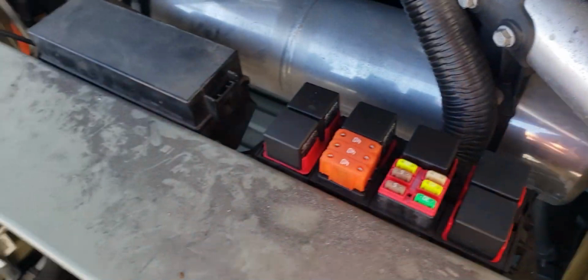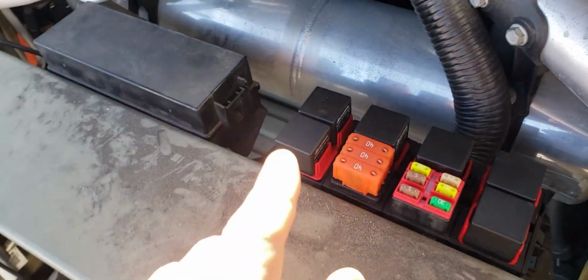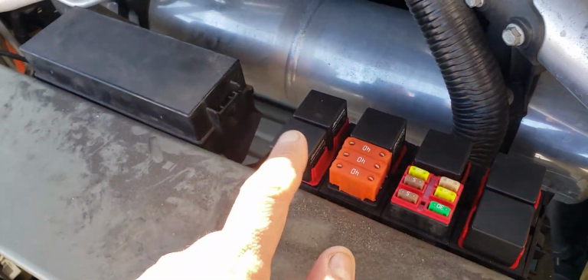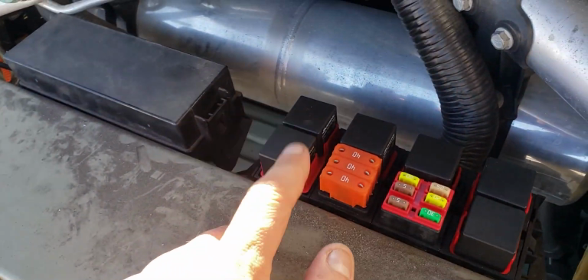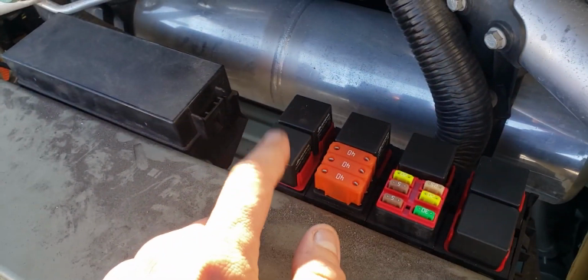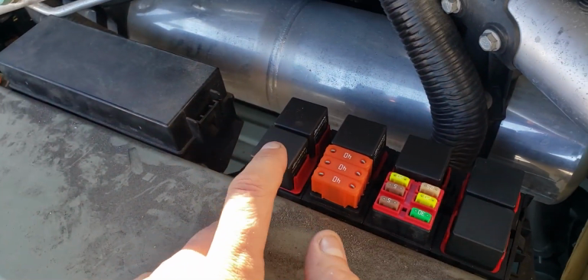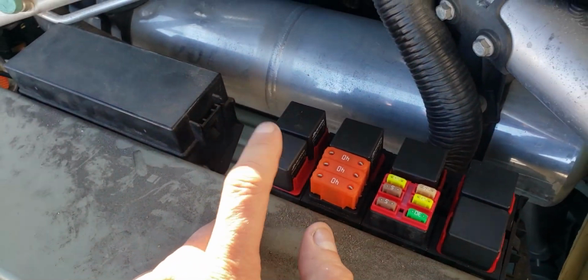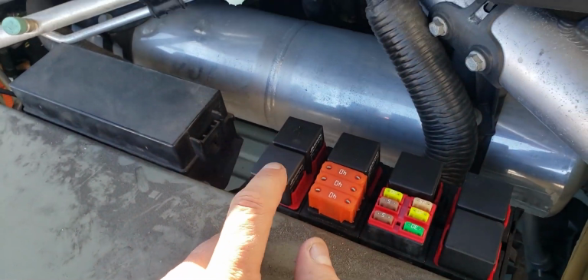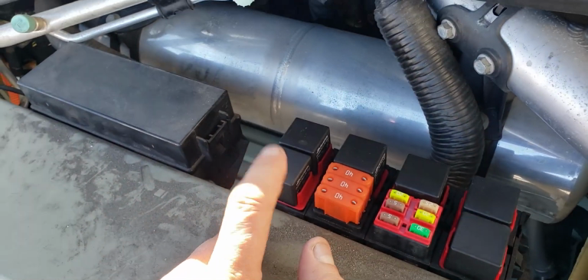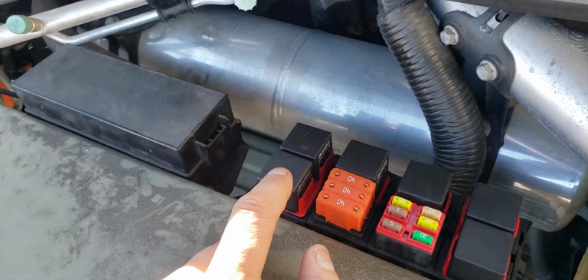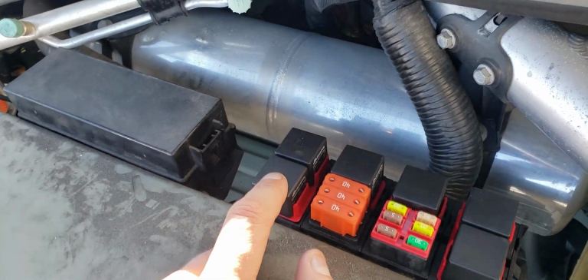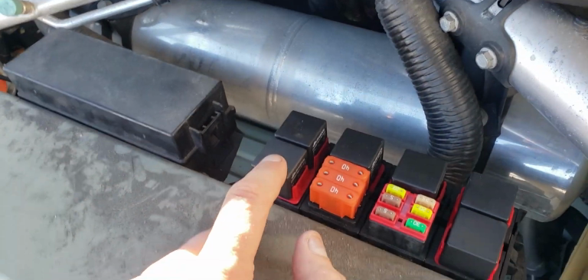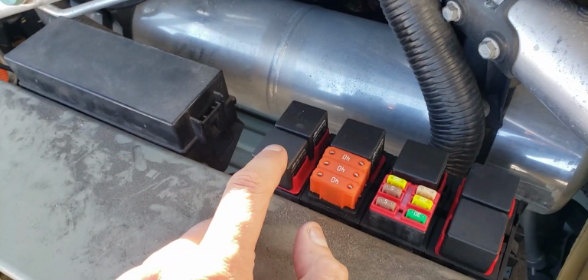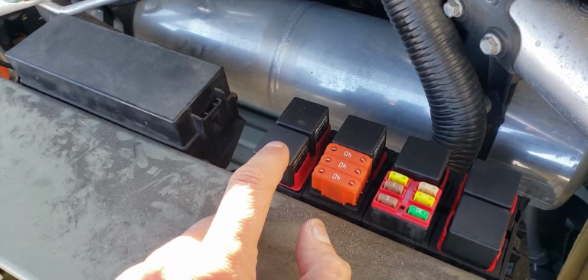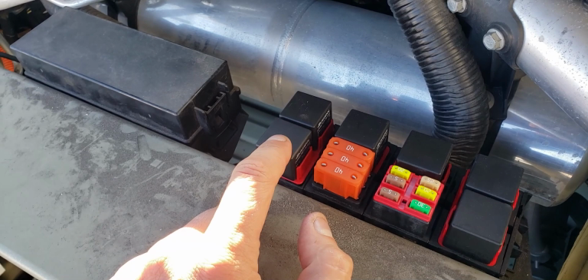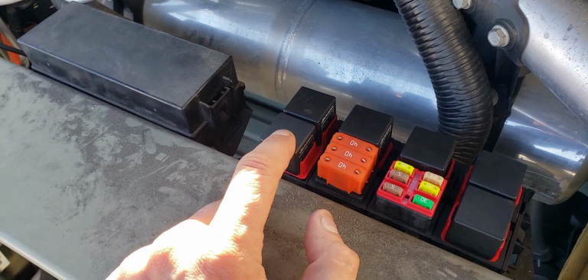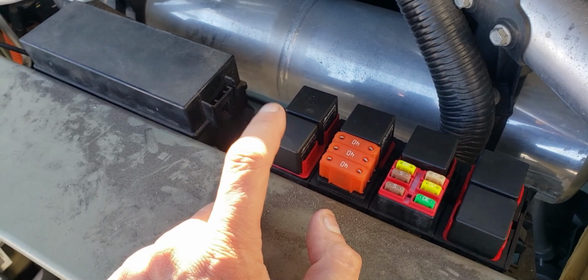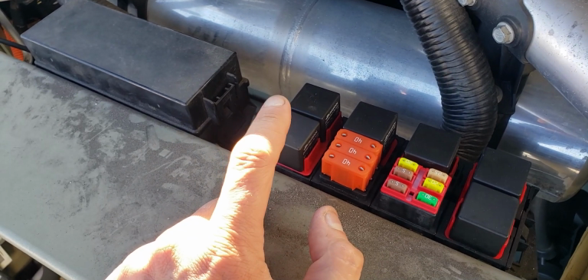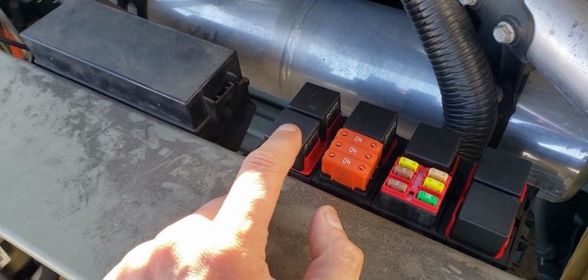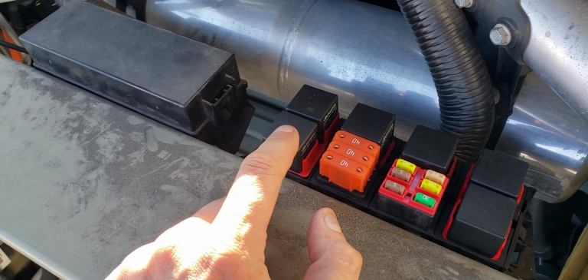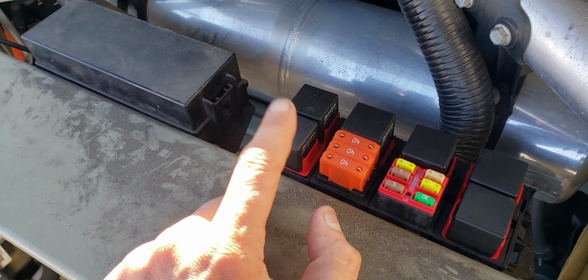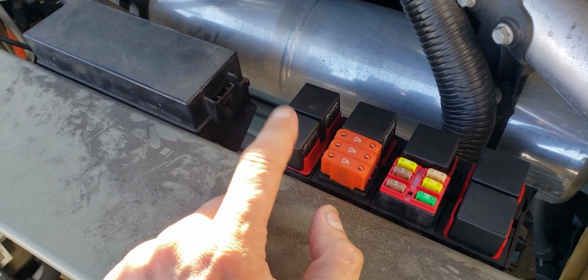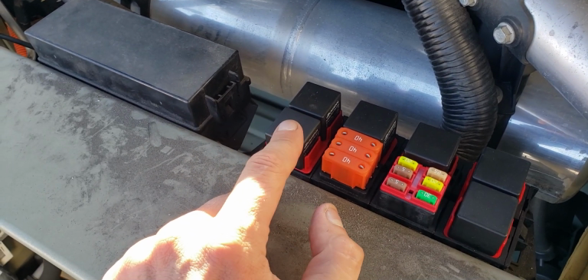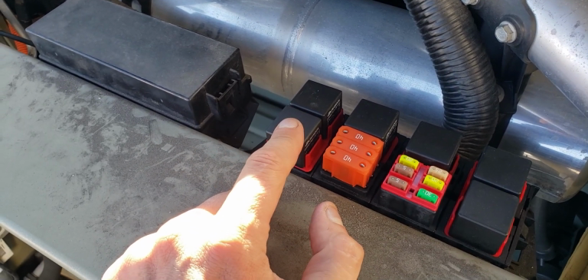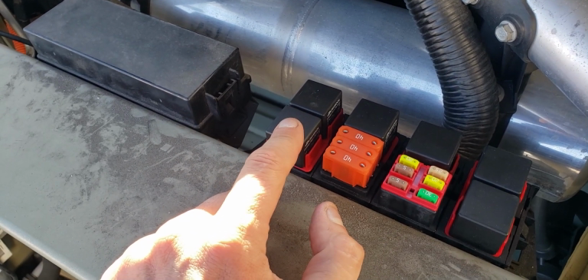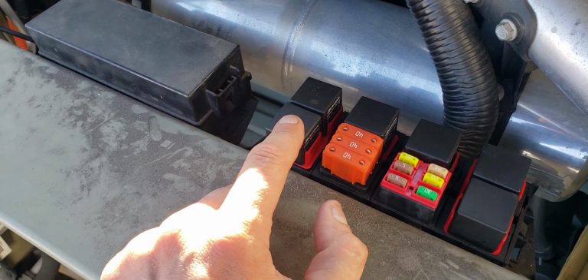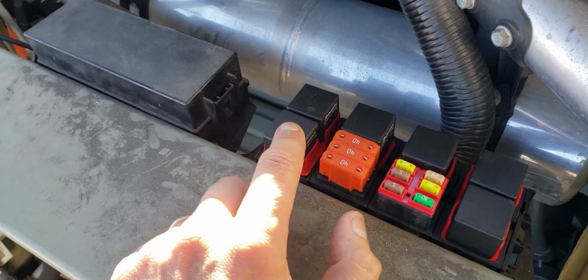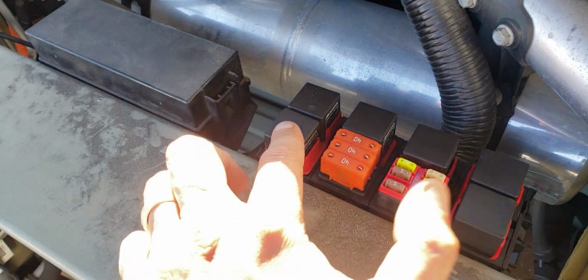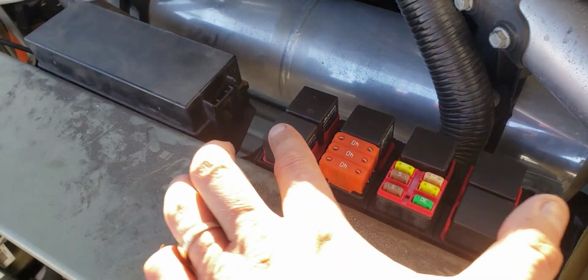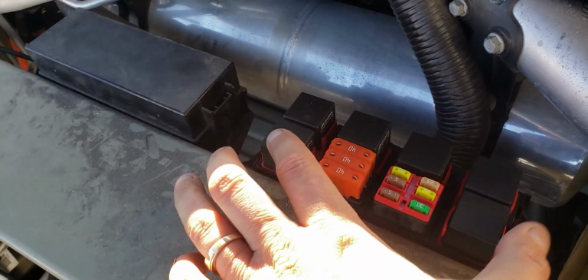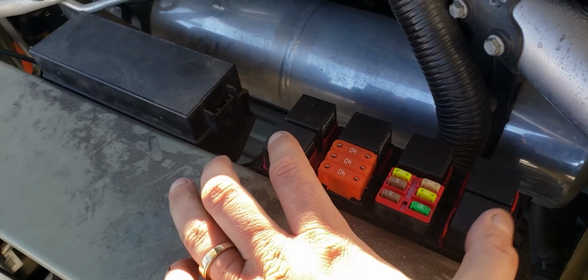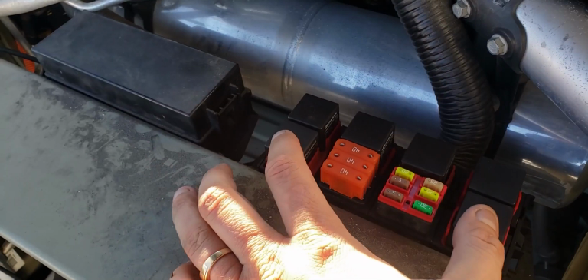Next thing to check is your relay. This is relay K11 — that's the one controlling the air suspension. What I did is I just swapped these two relays.